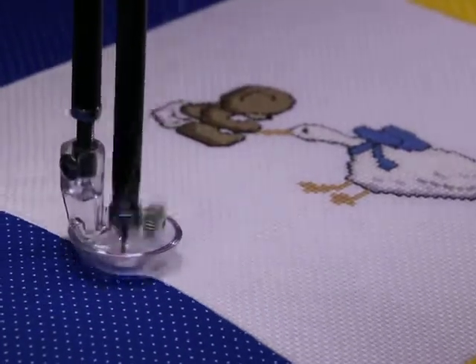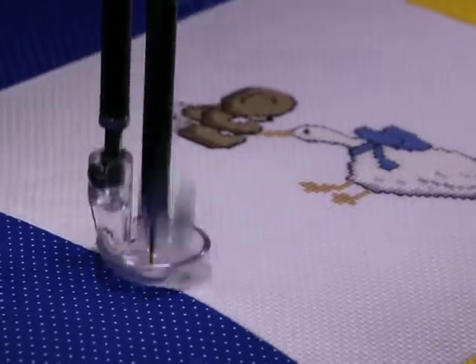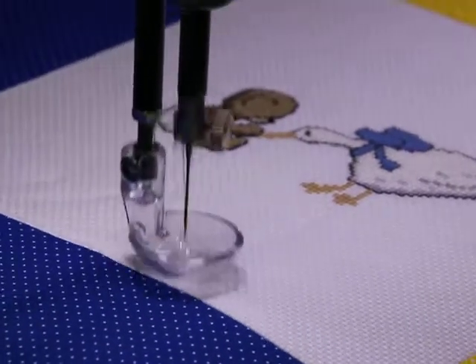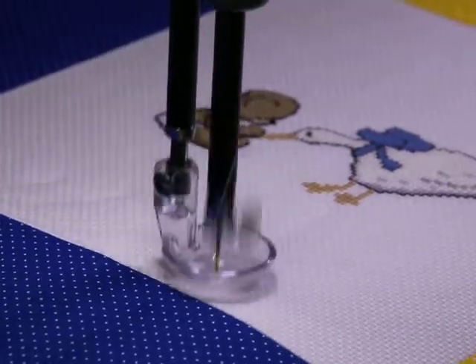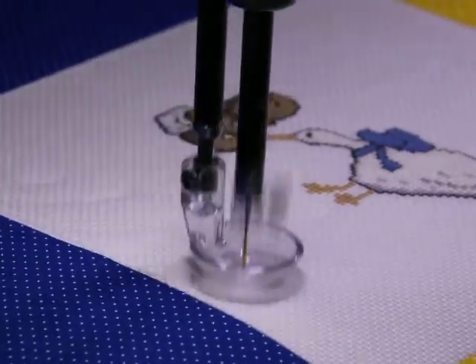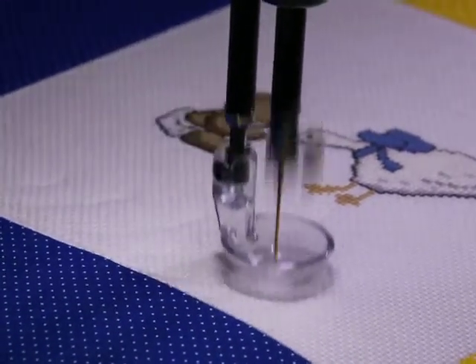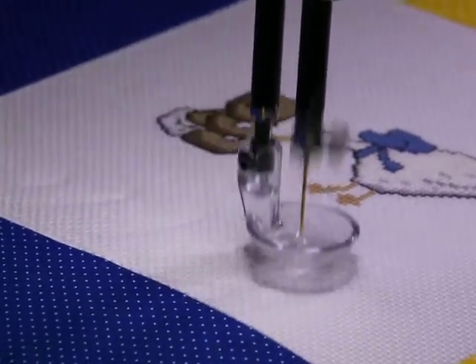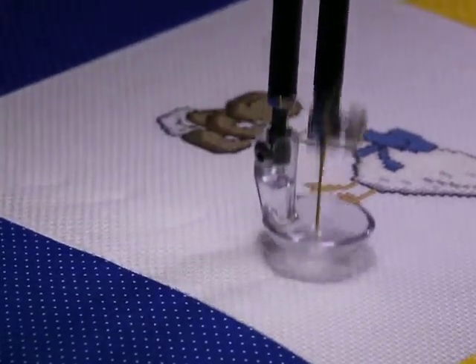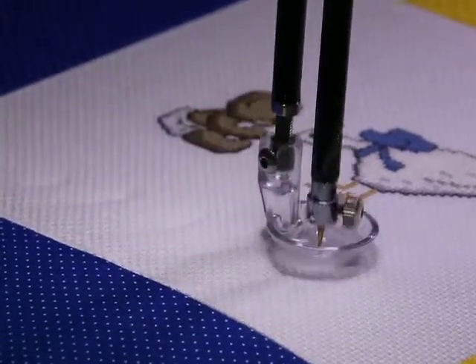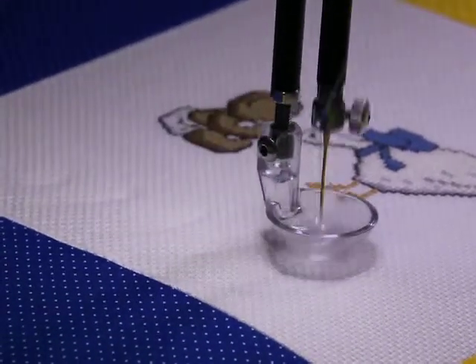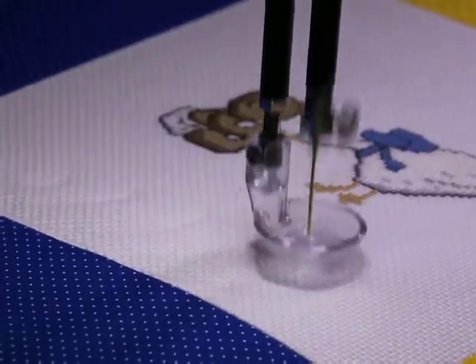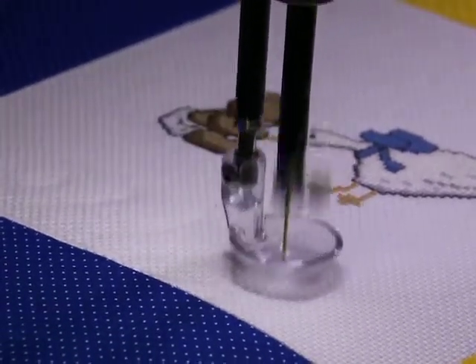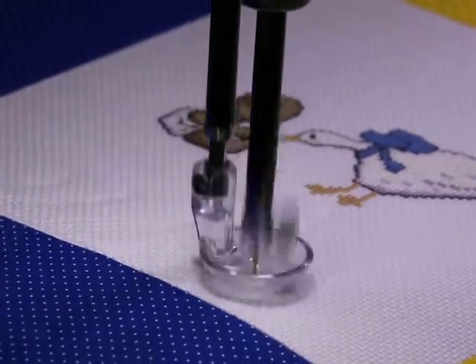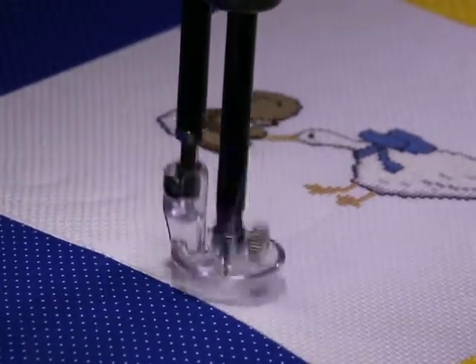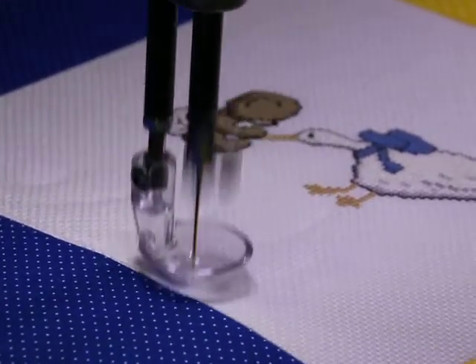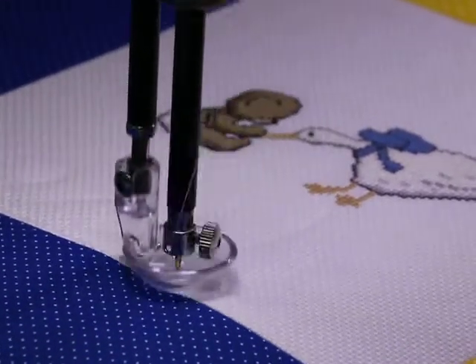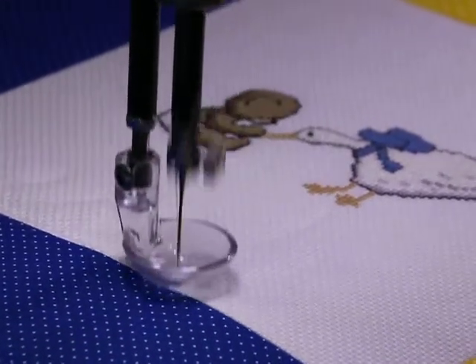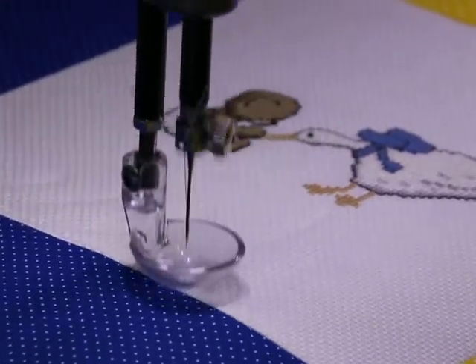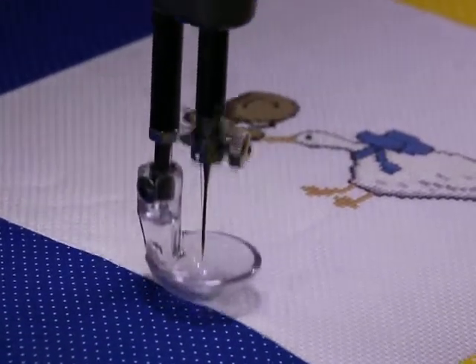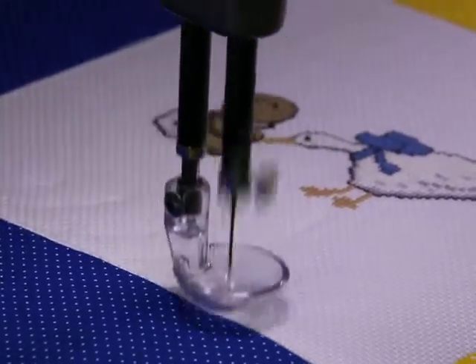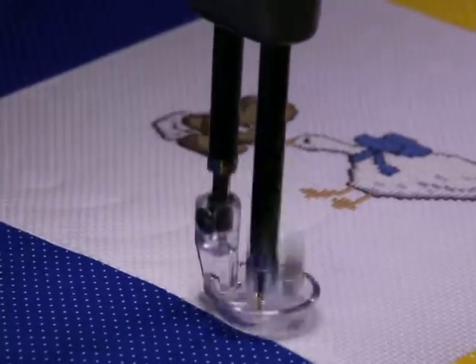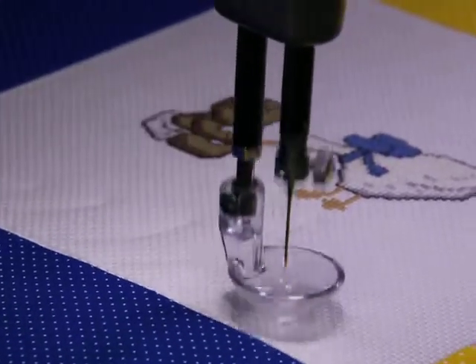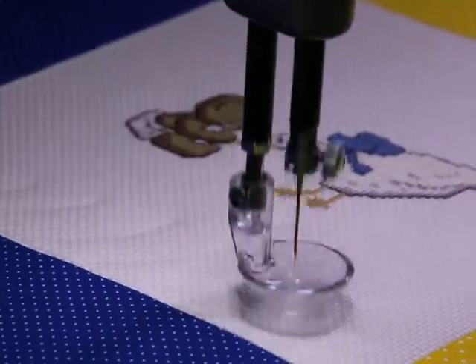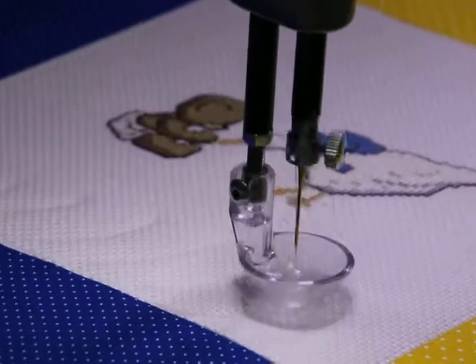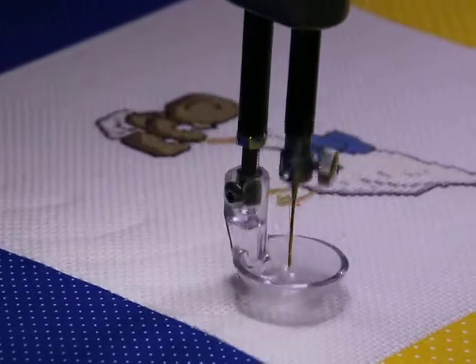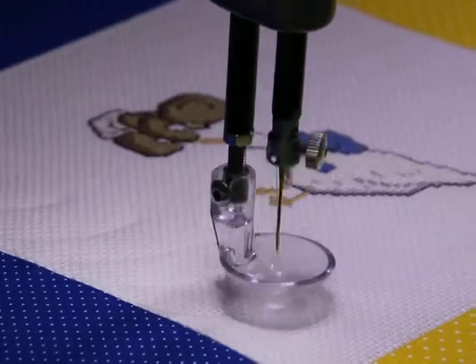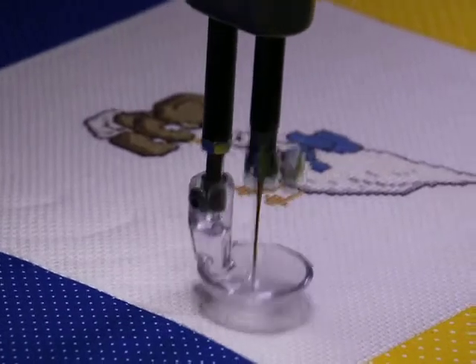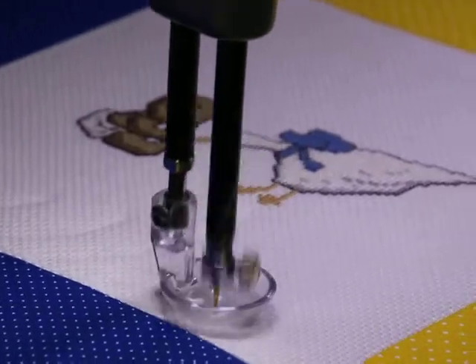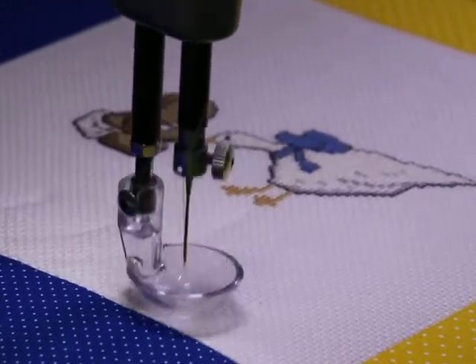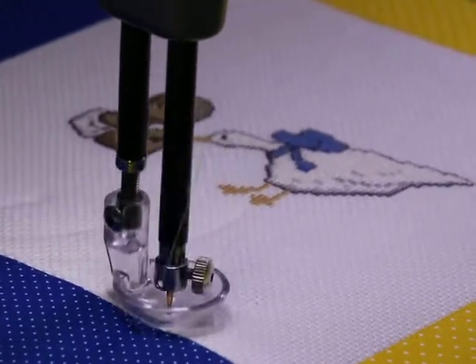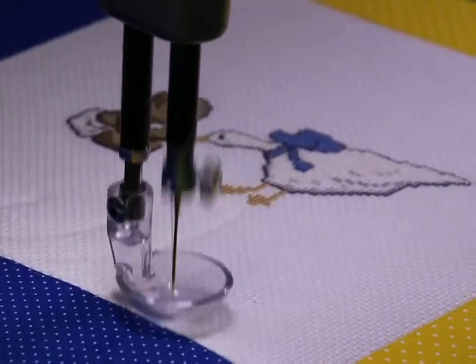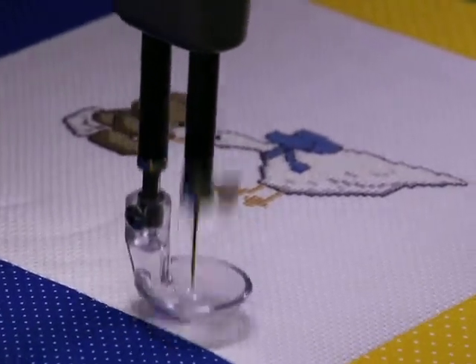What a beautiful little baby quilt this is going to be for somebody. I love the hand cross stitch.